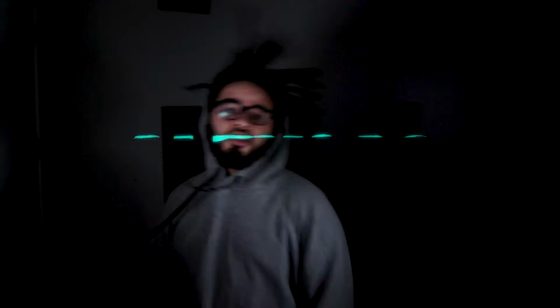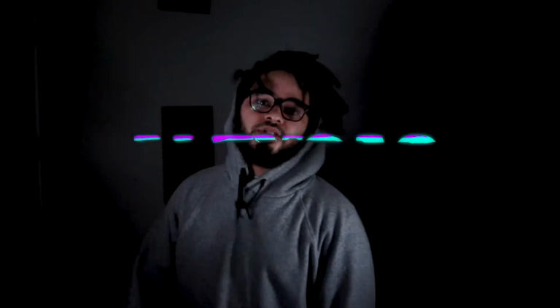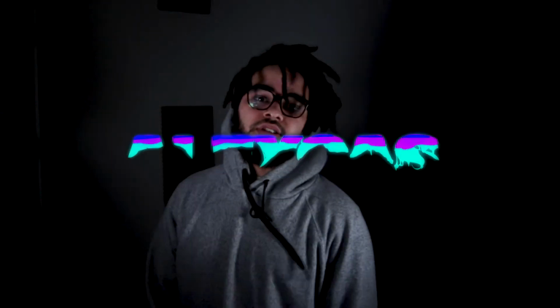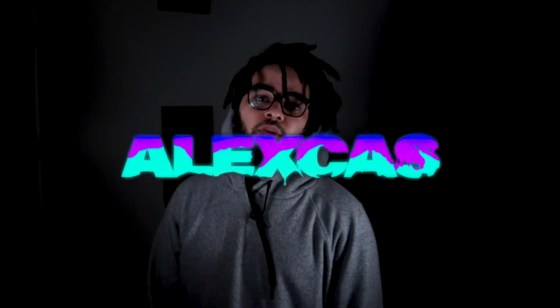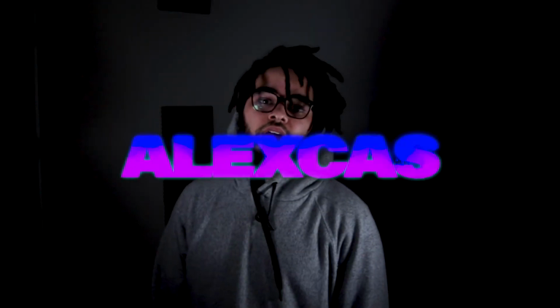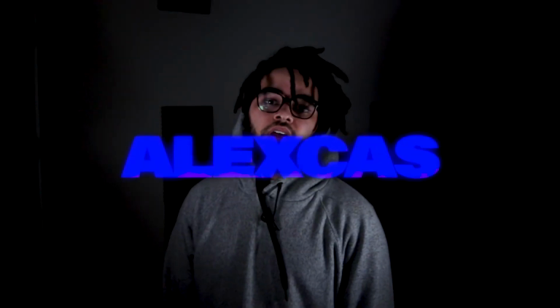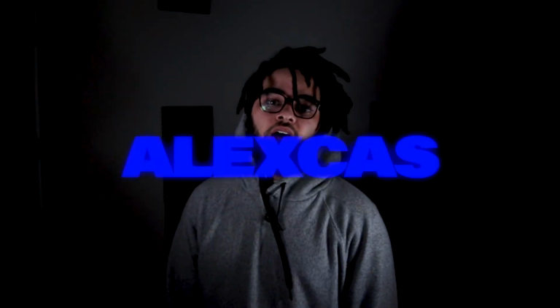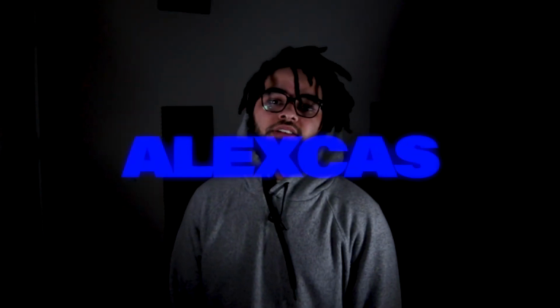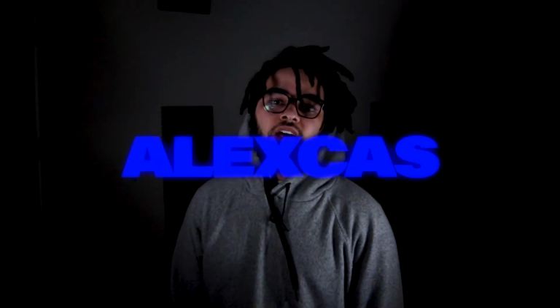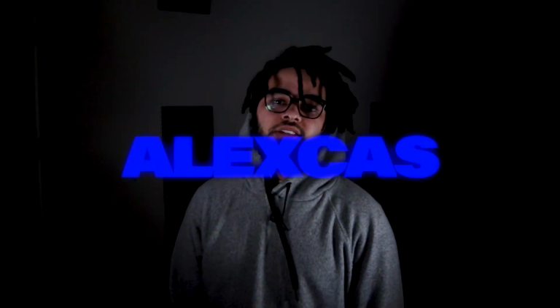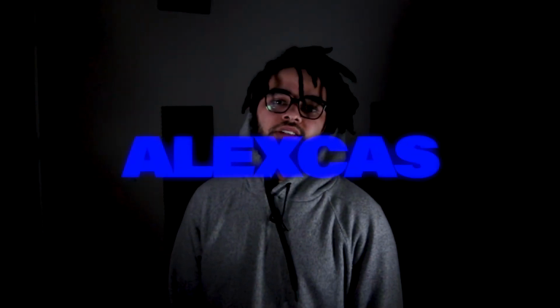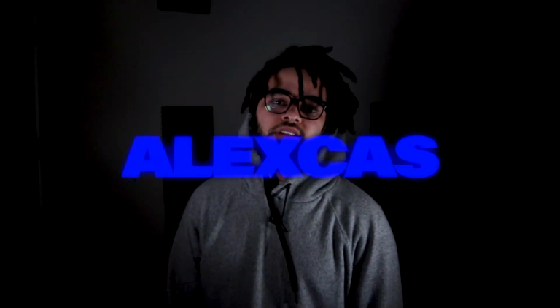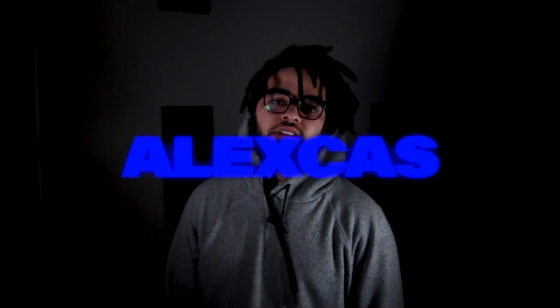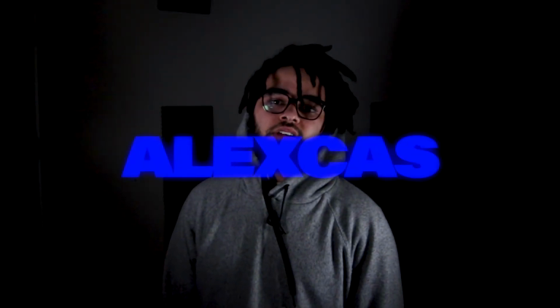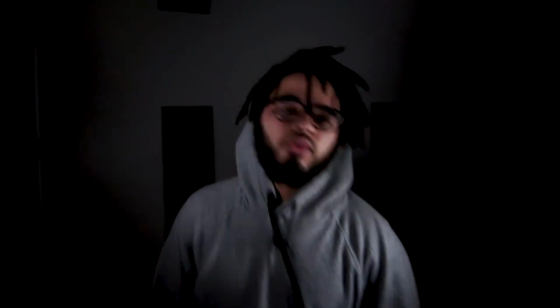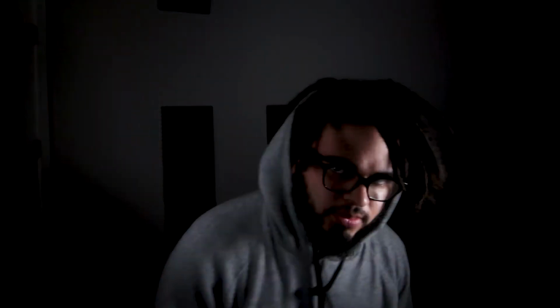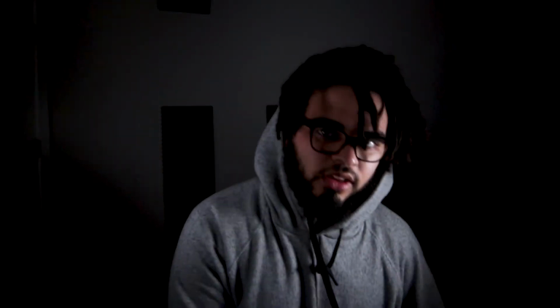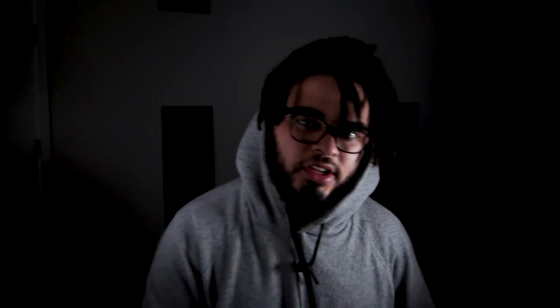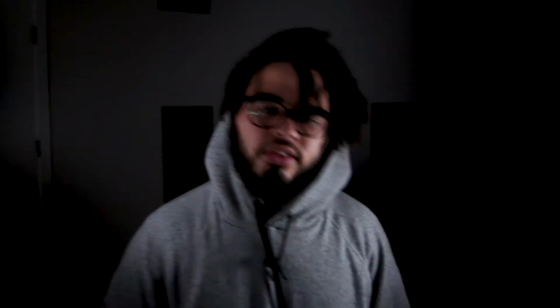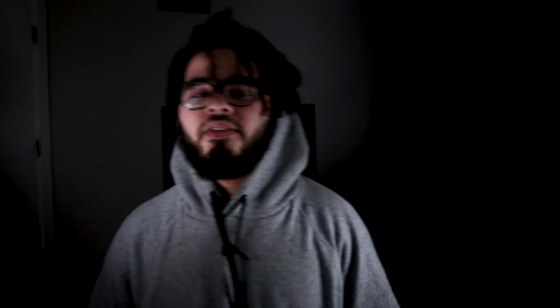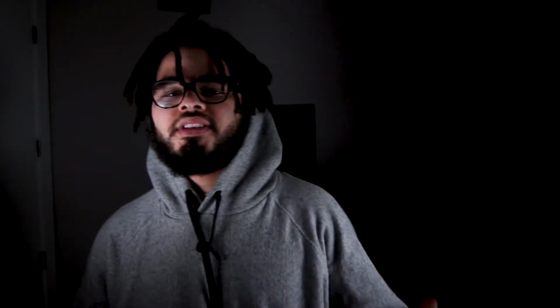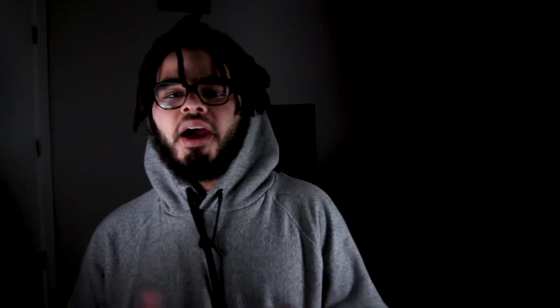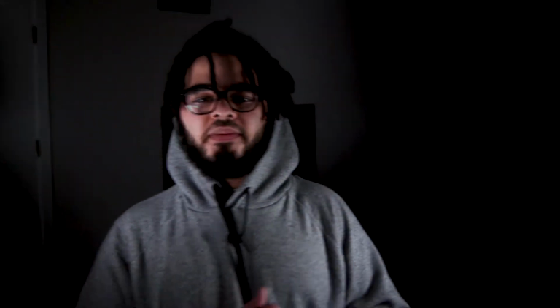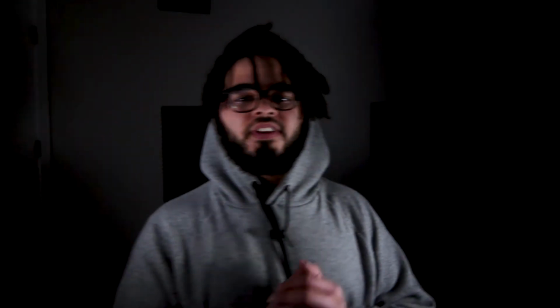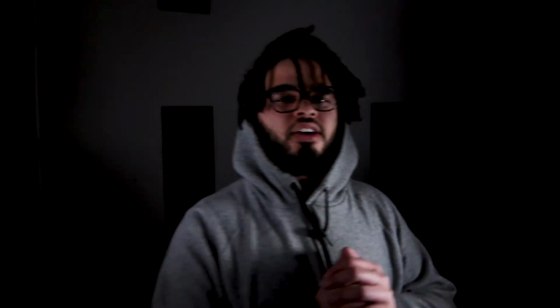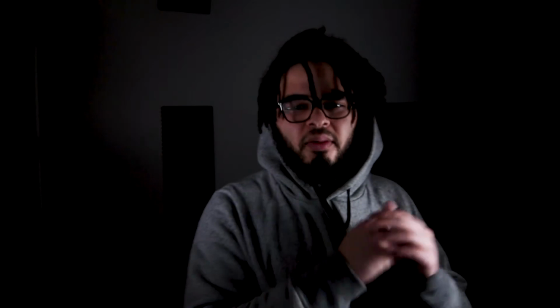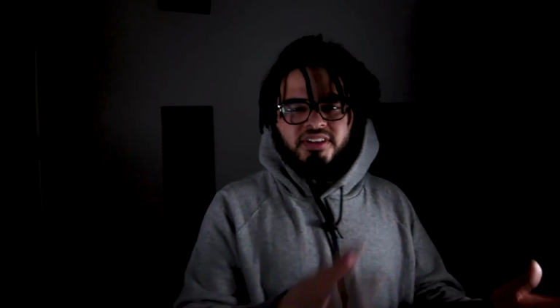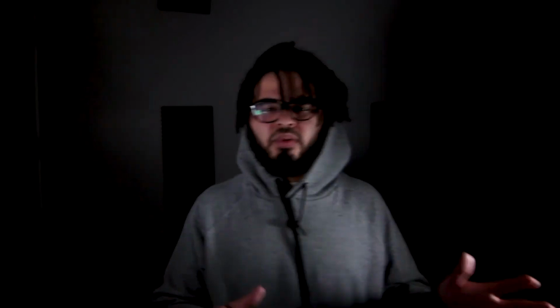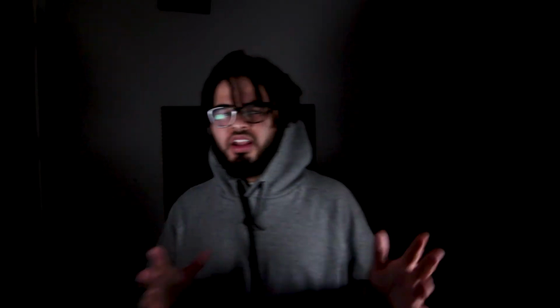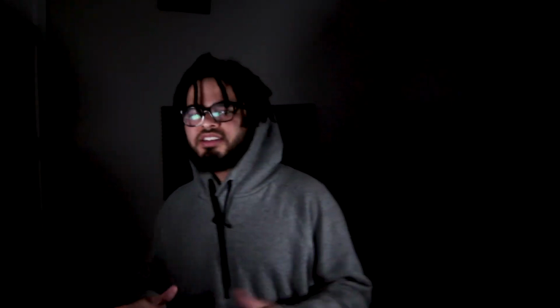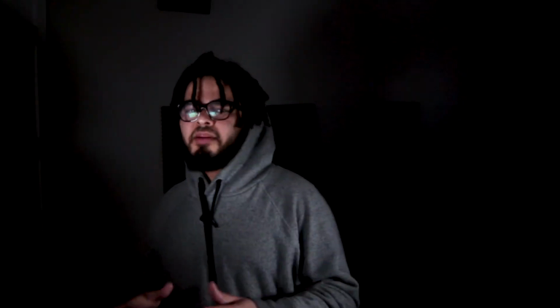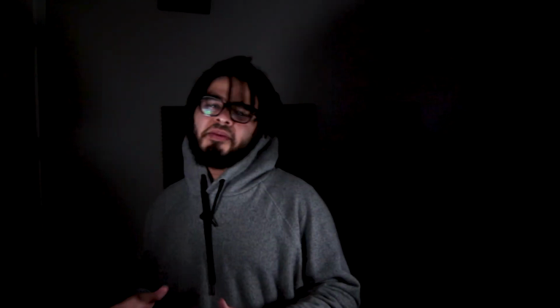Yo, what's good? It's your boy, Alex Kass. Welcome to another video. Today we have a time-lapse video — pretty simple collage time-lapse.